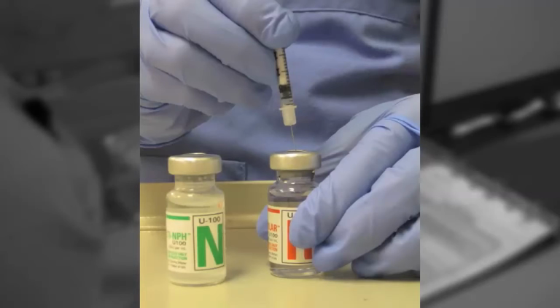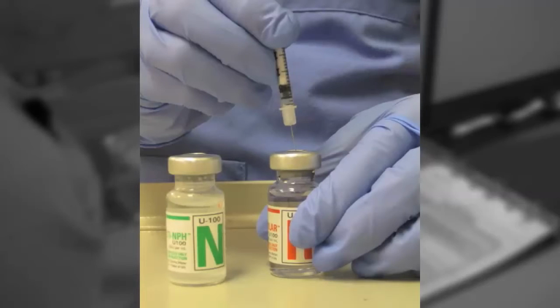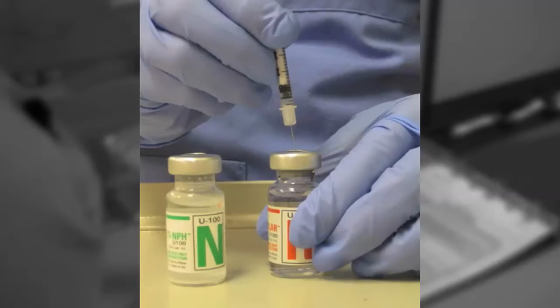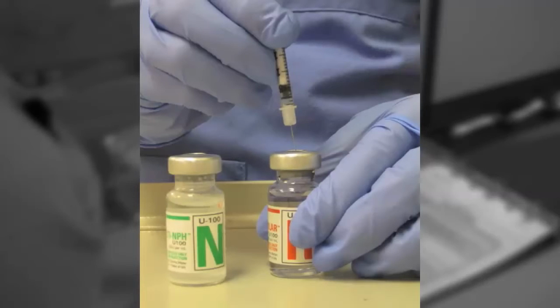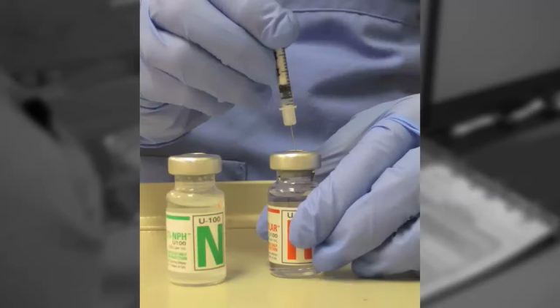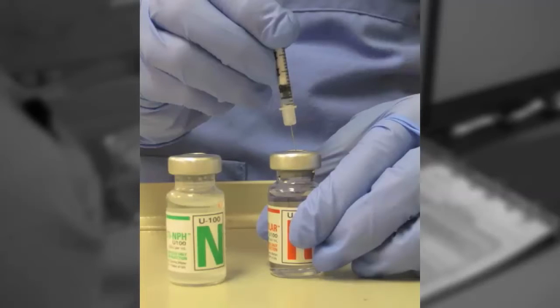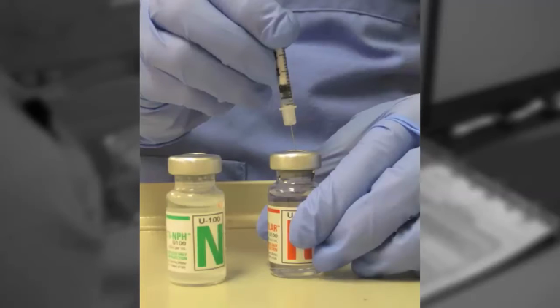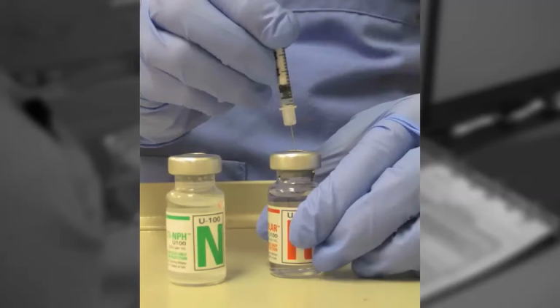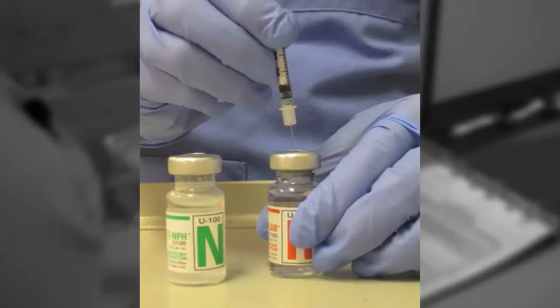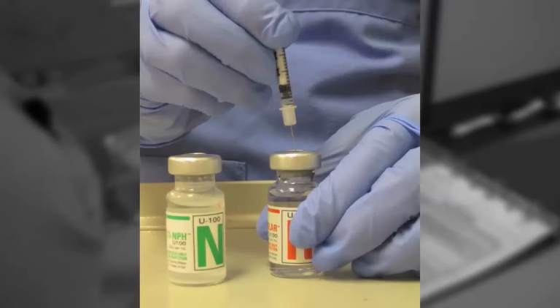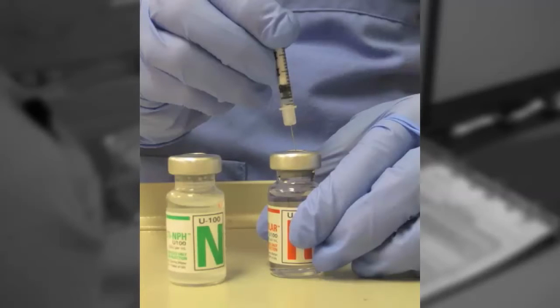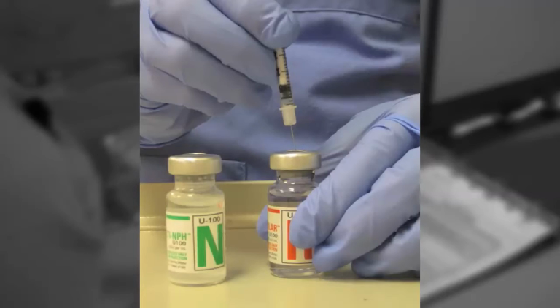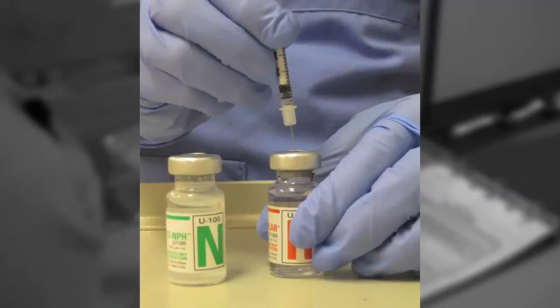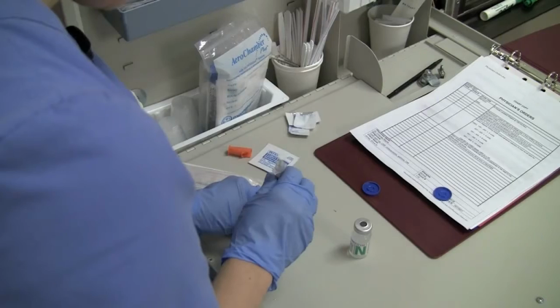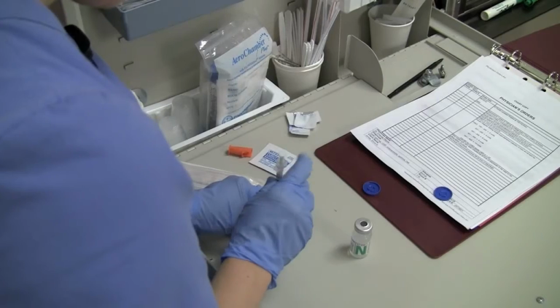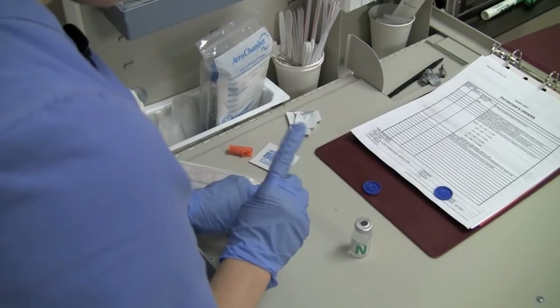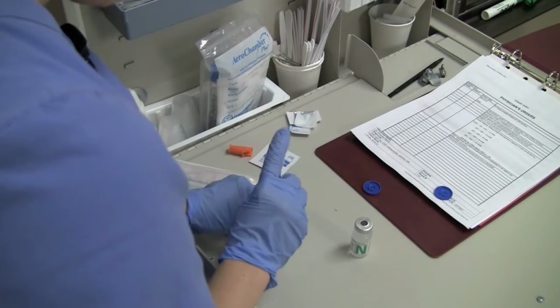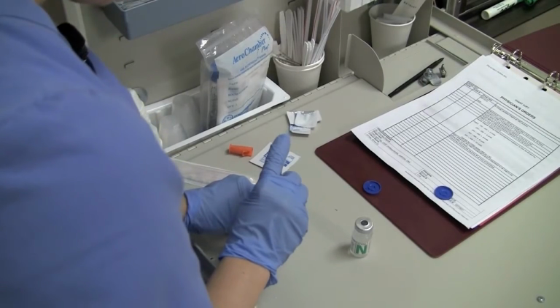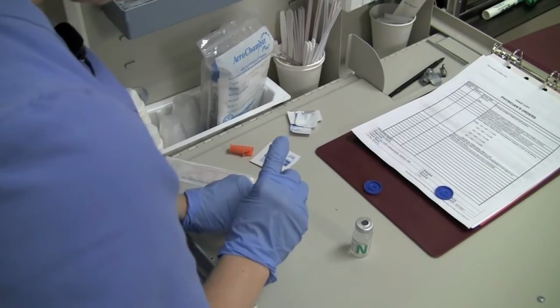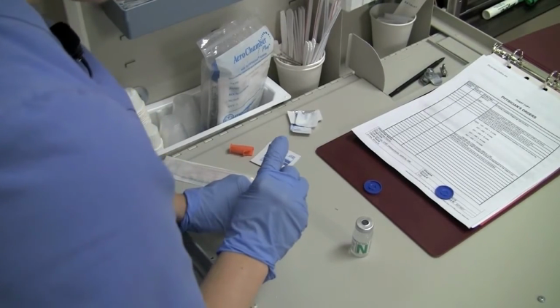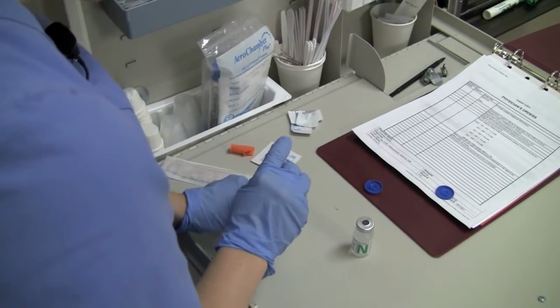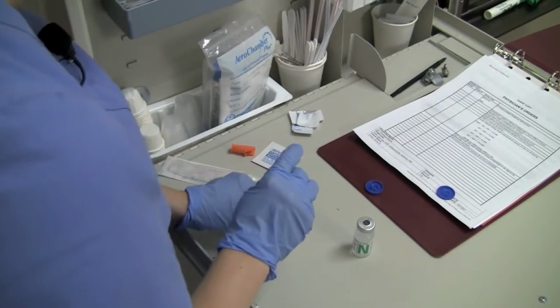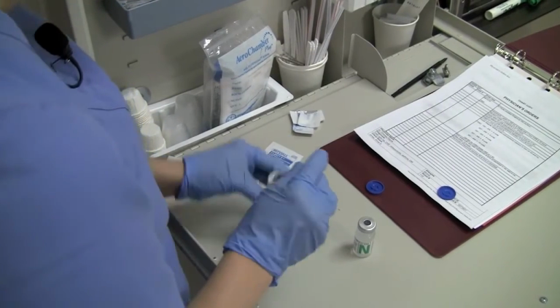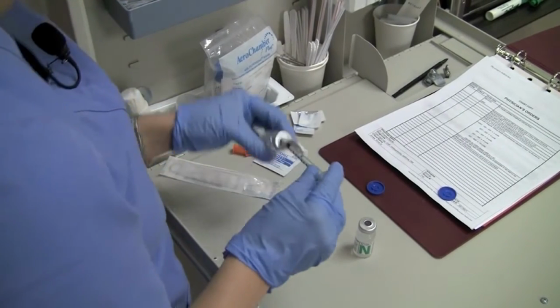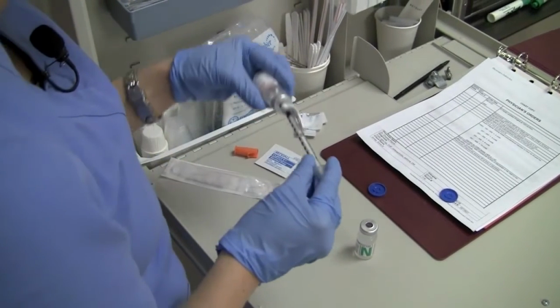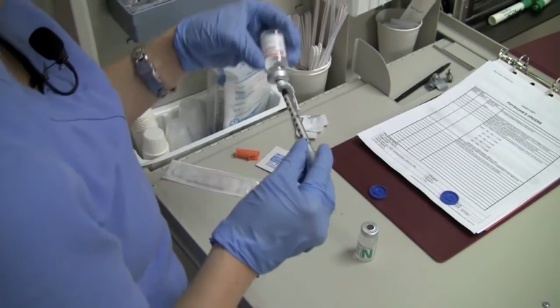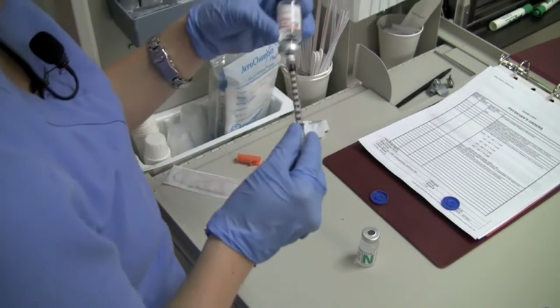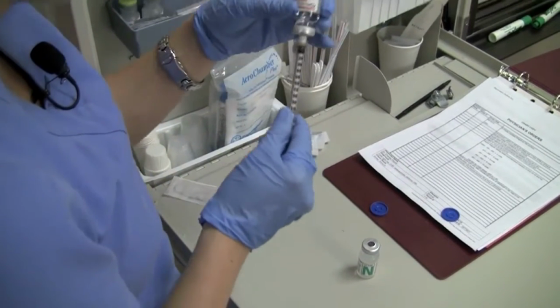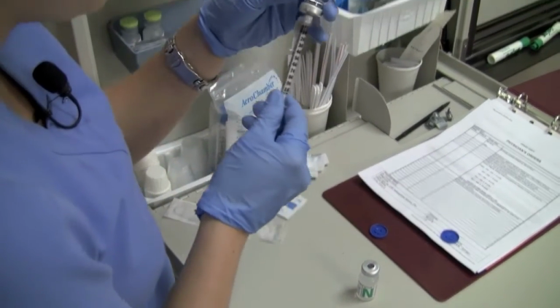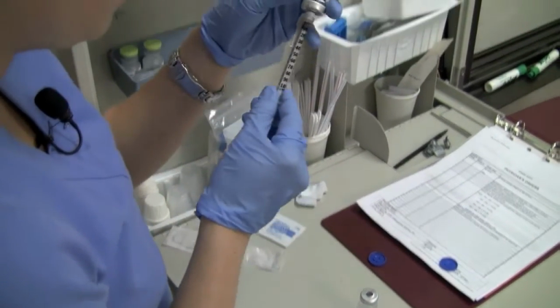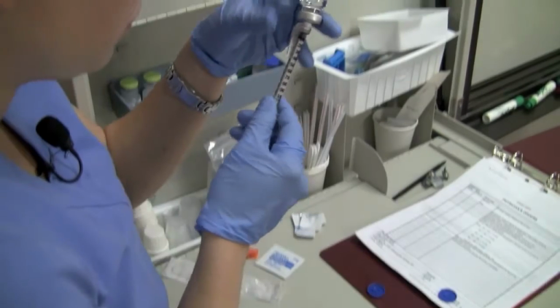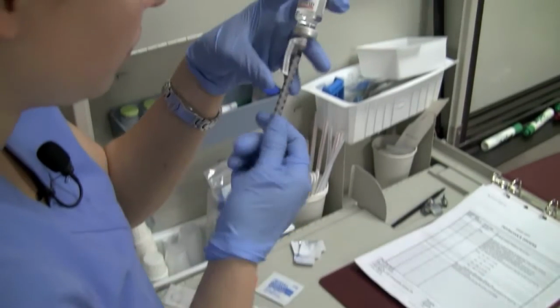Inject 10 units of air into the regular insulin vial and promptly withdraw 10 units of regular insulin.